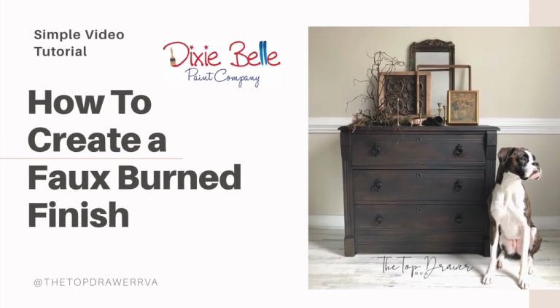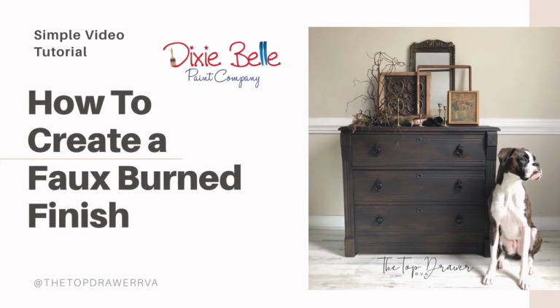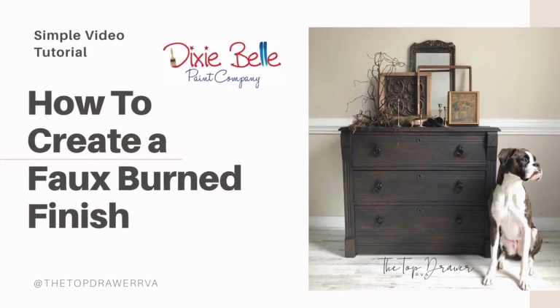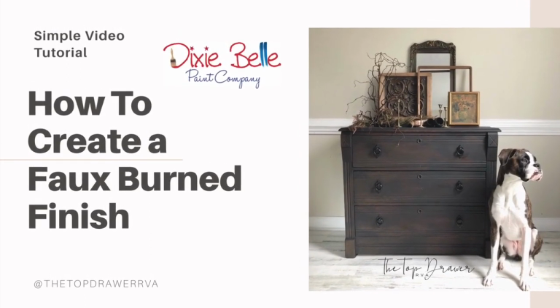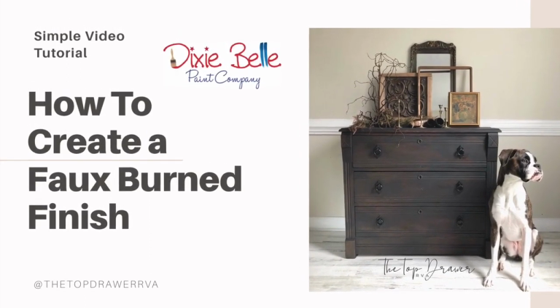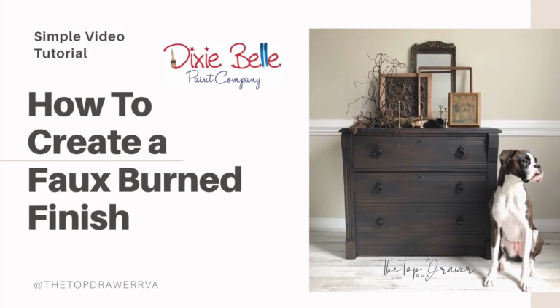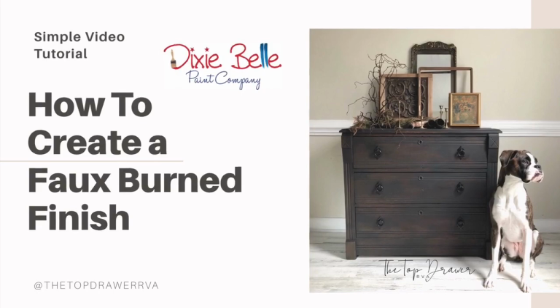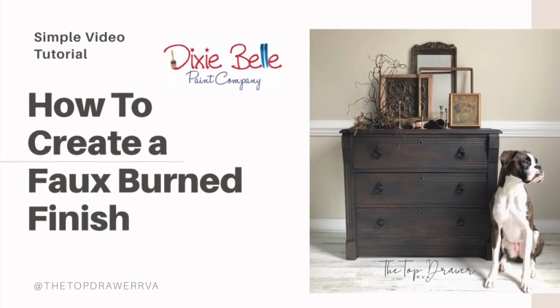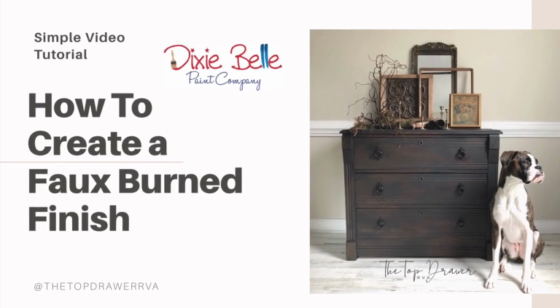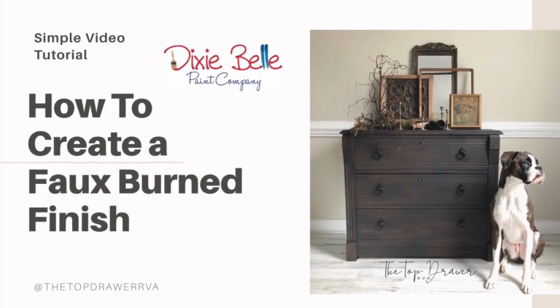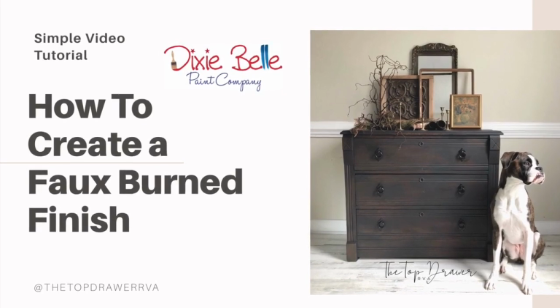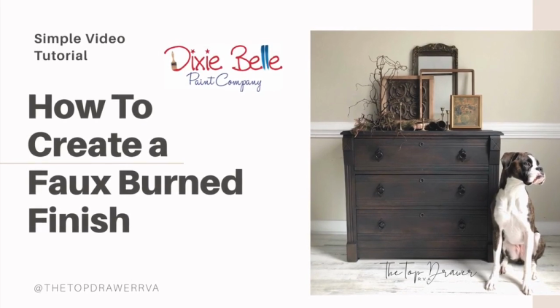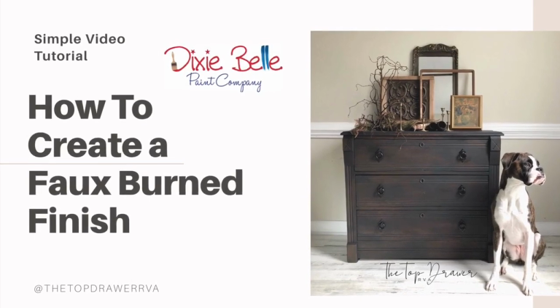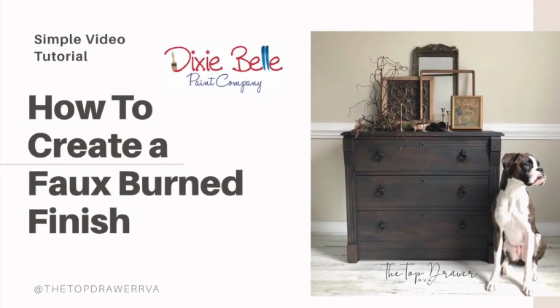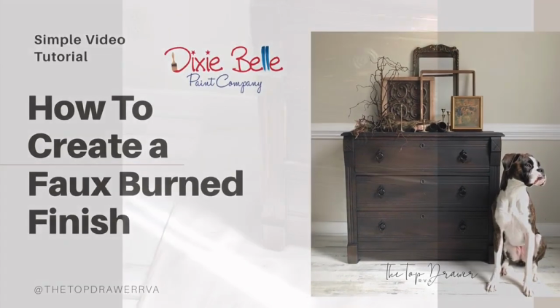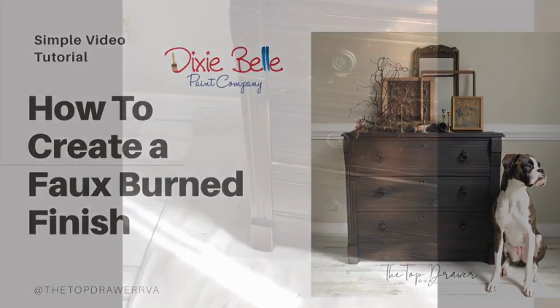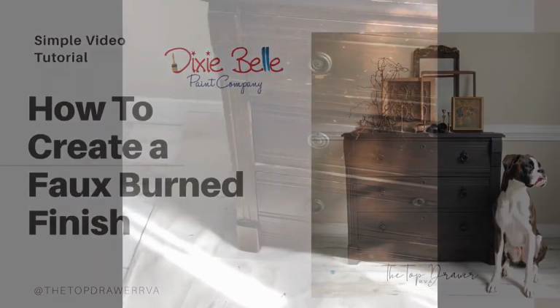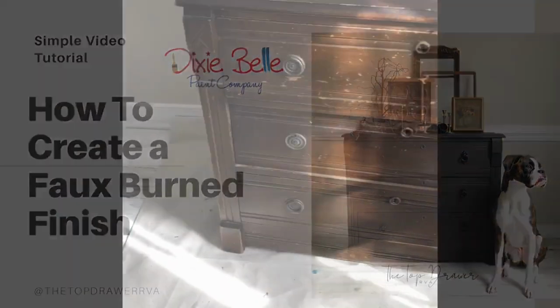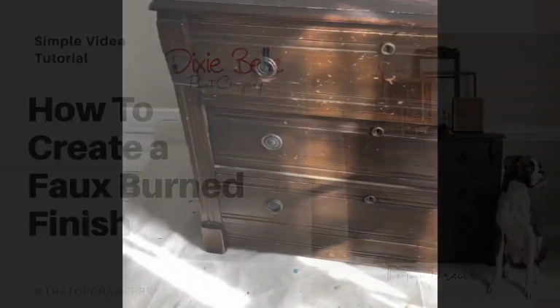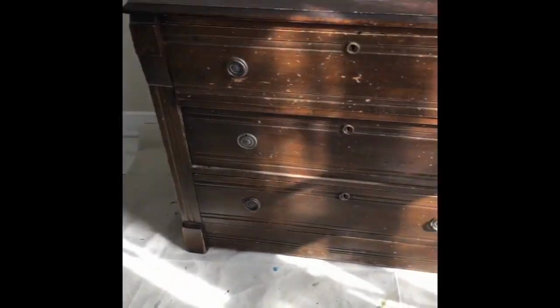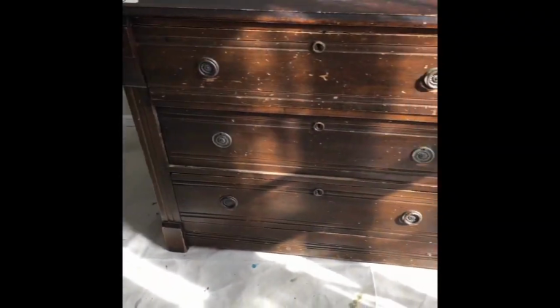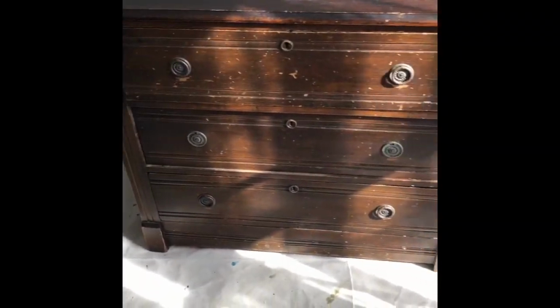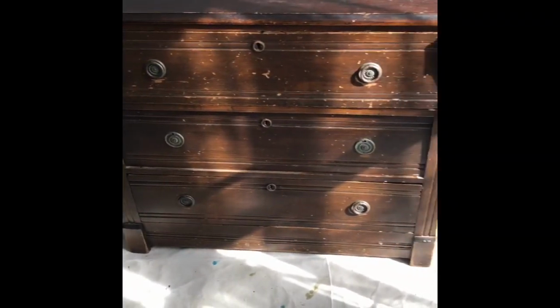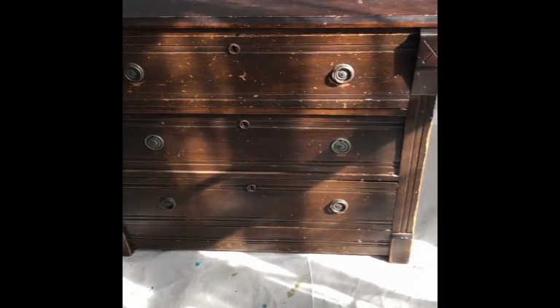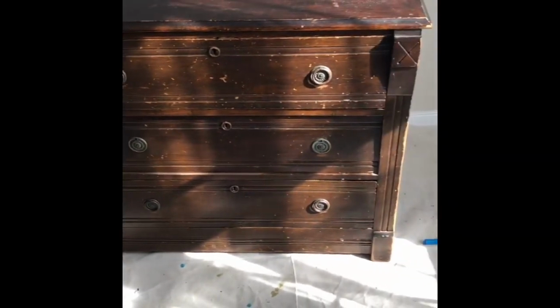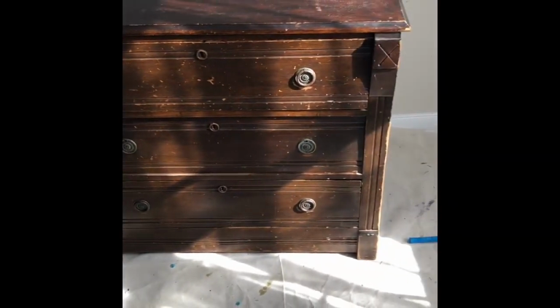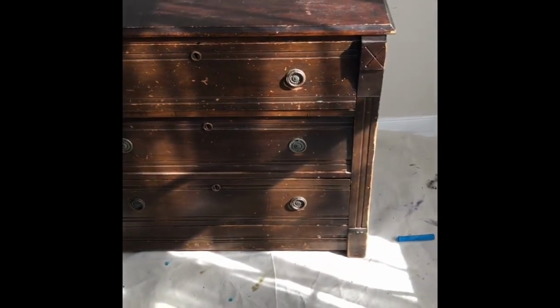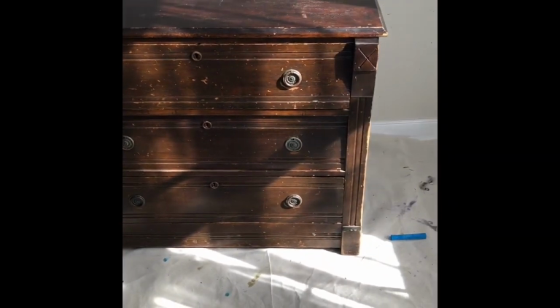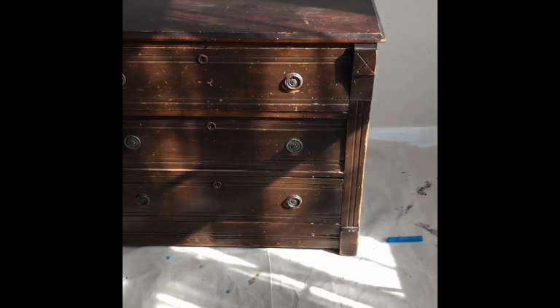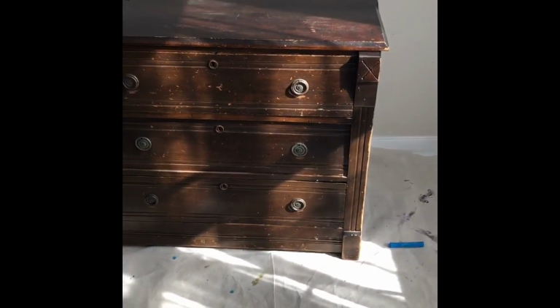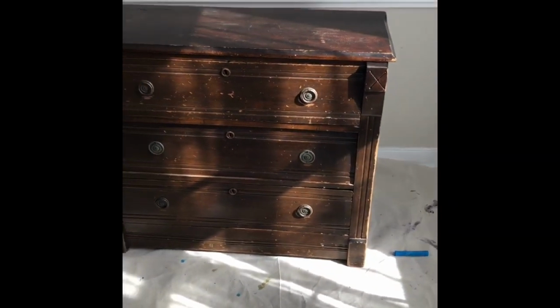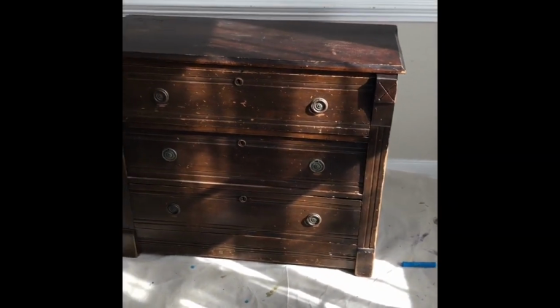This is a simple tutorial on how to create a faux burn finish, by The Top Drawer RVA.